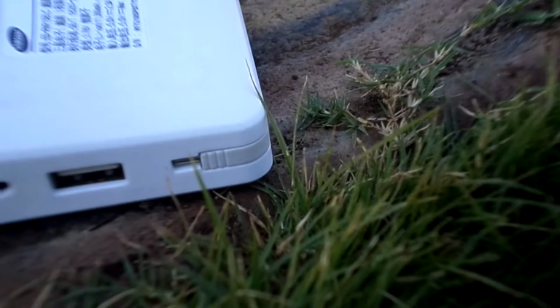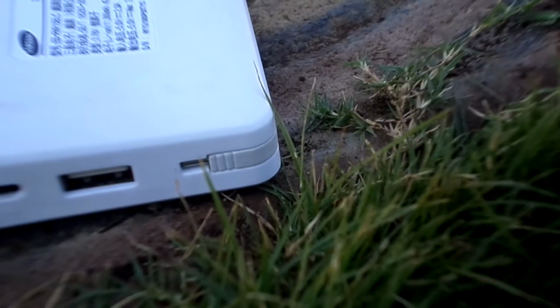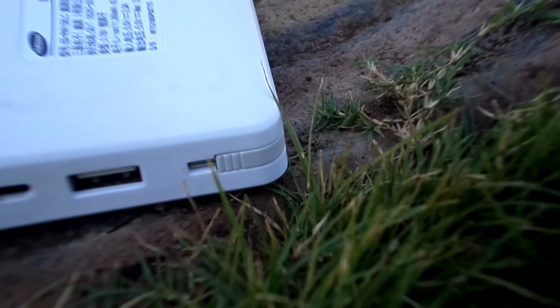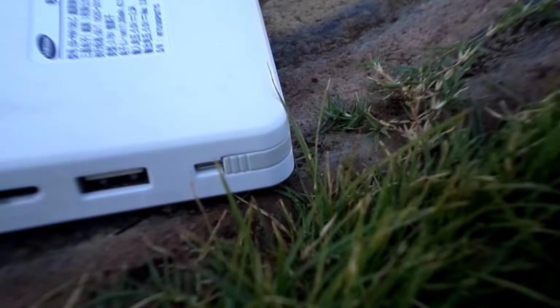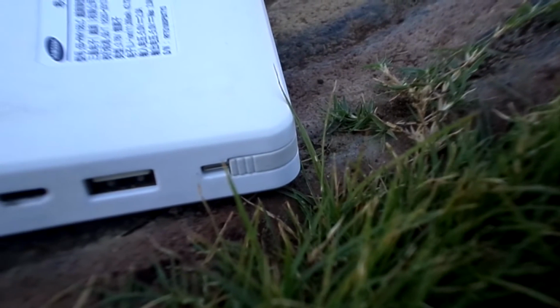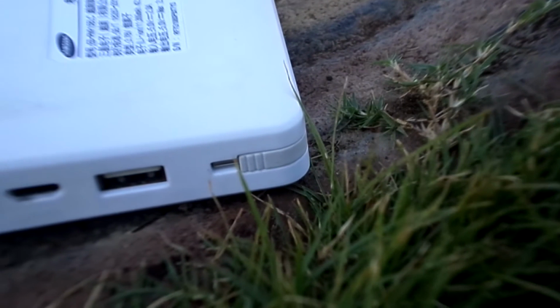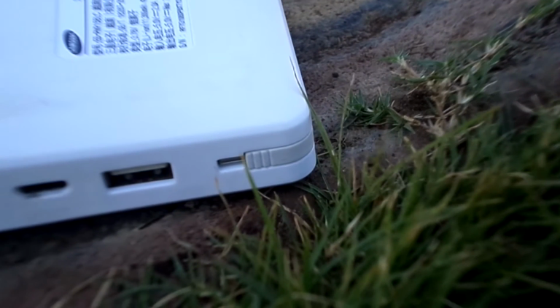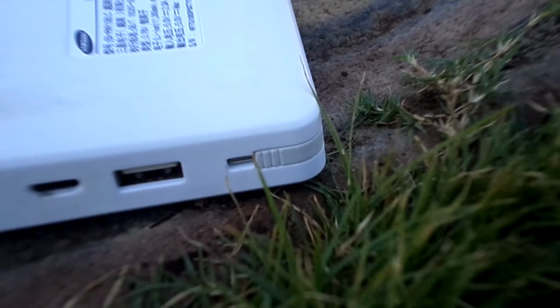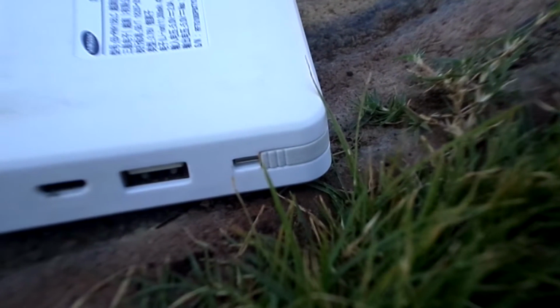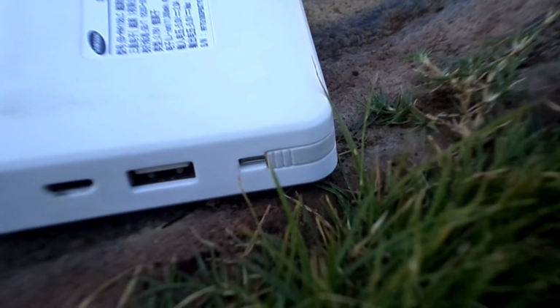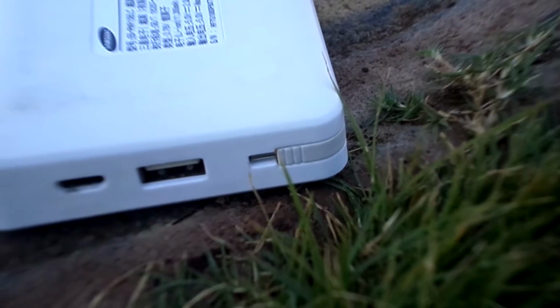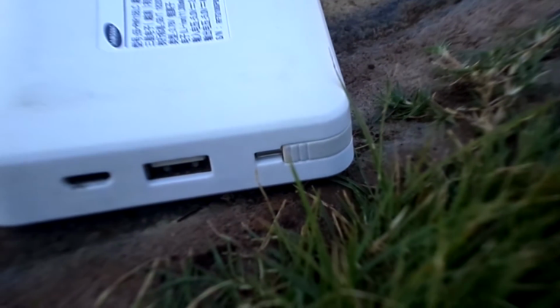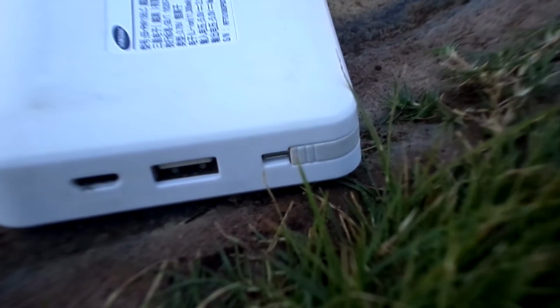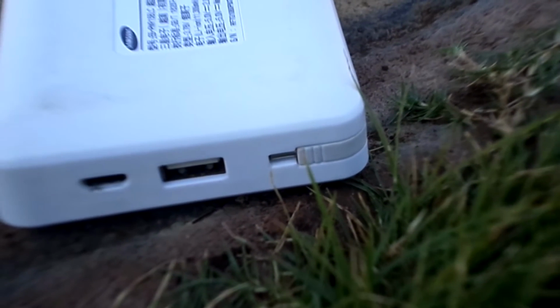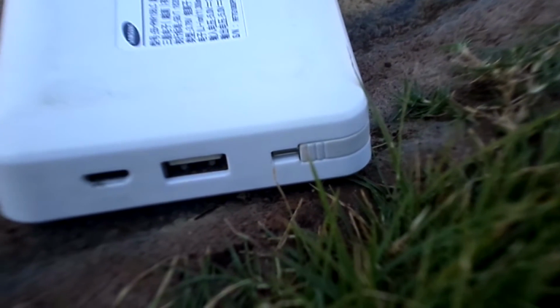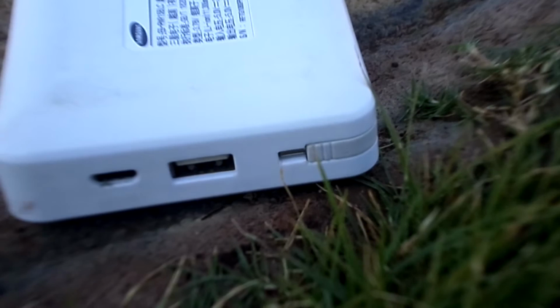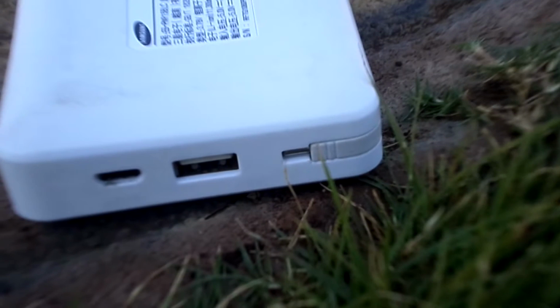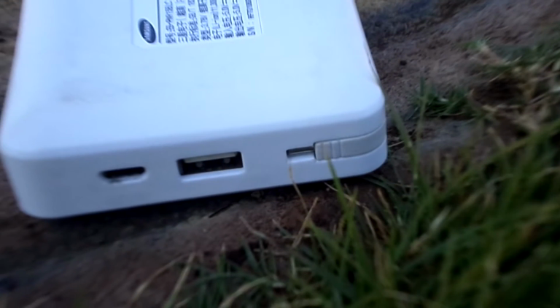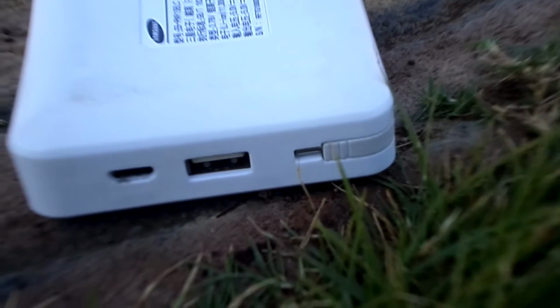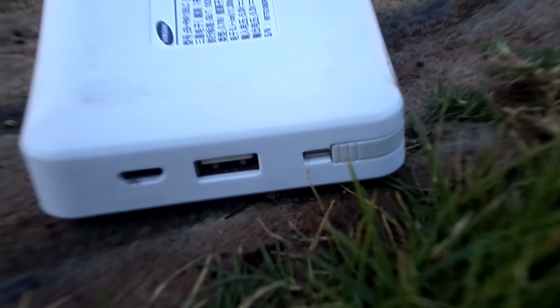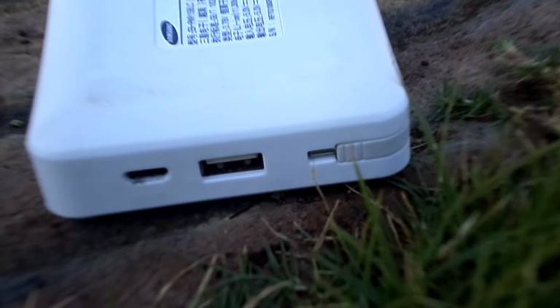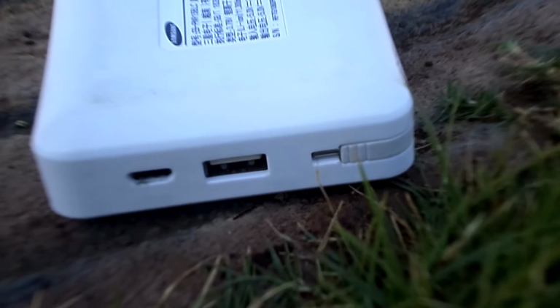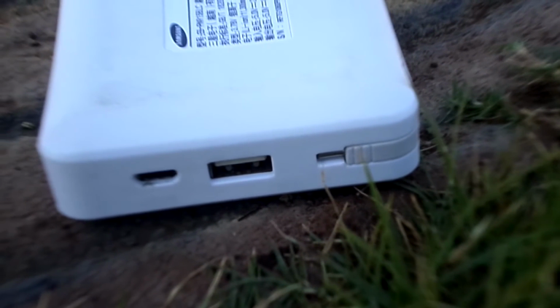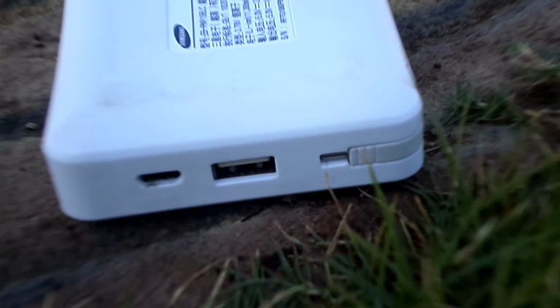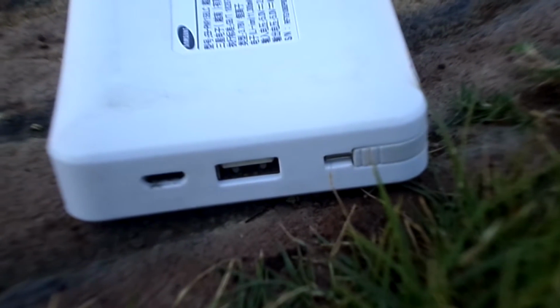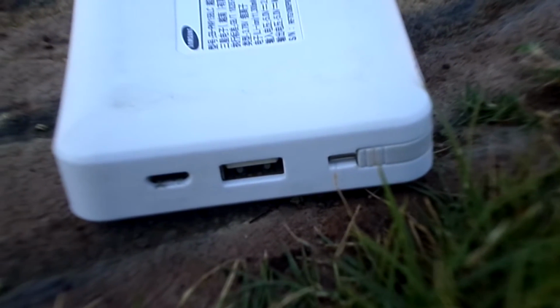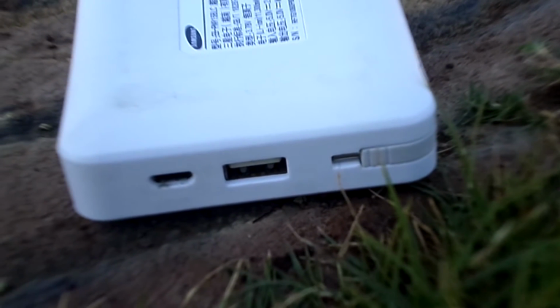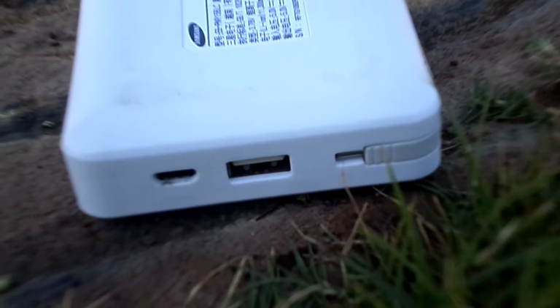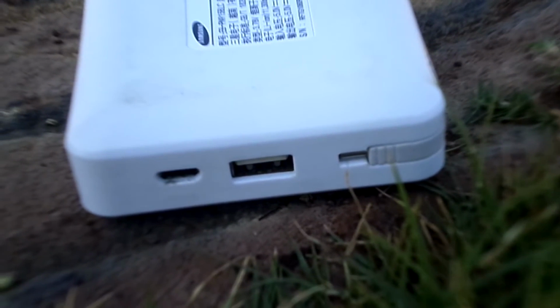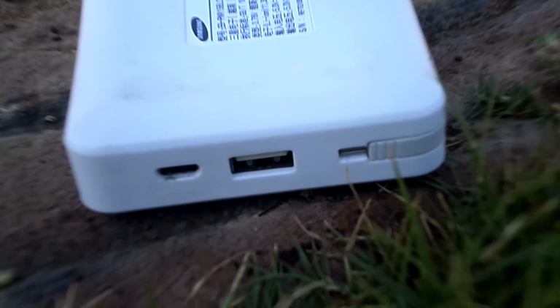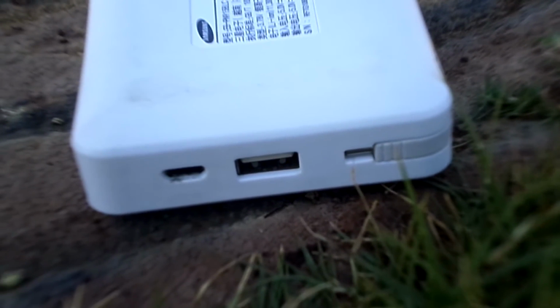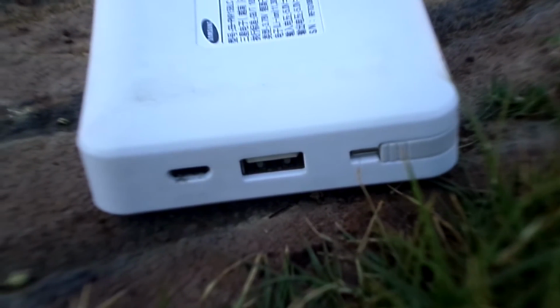Talking of the ports, it has got 2 USB ports and a micro USB port.